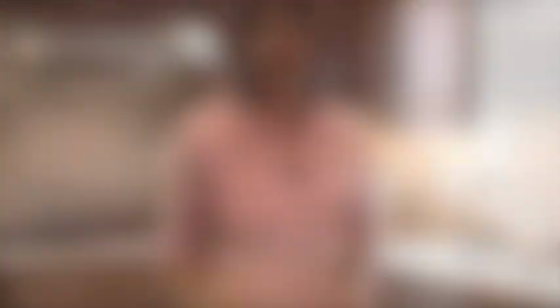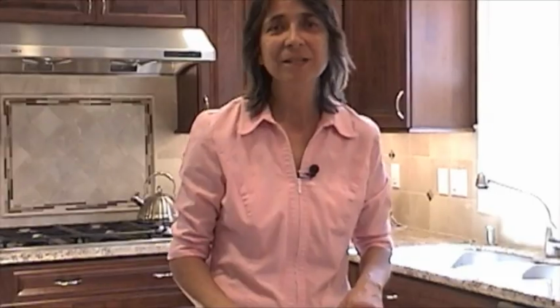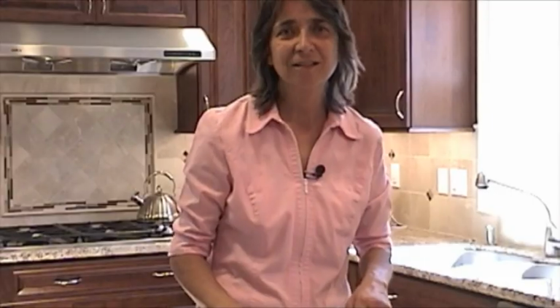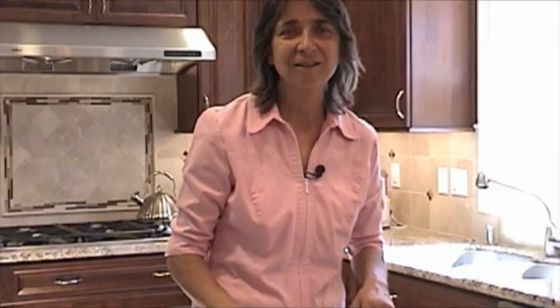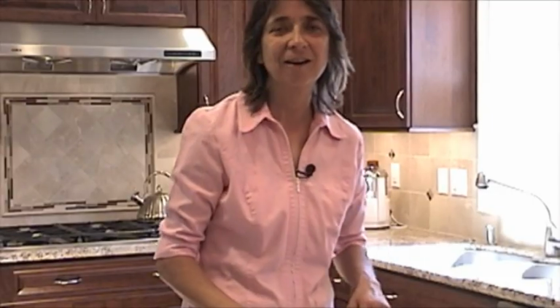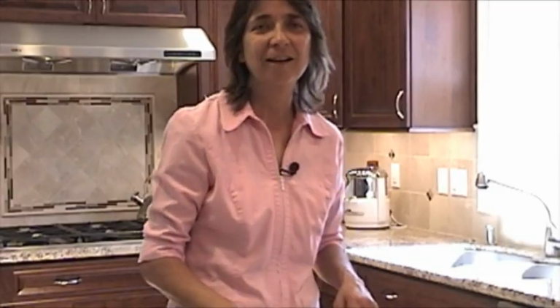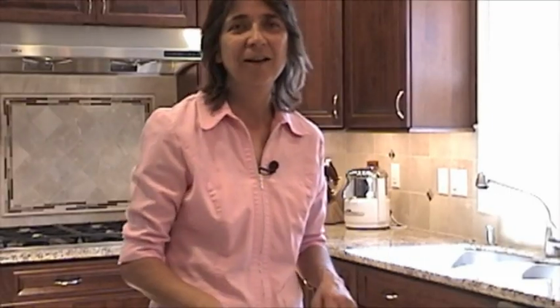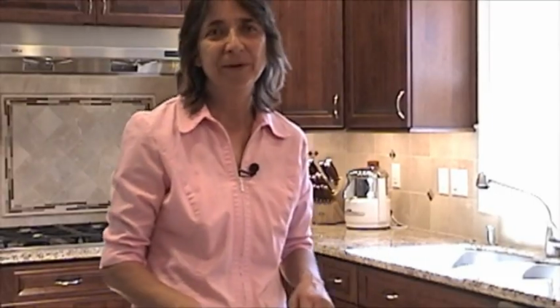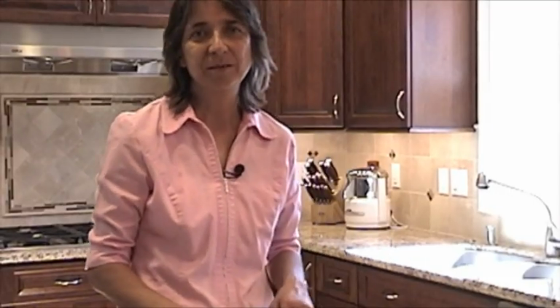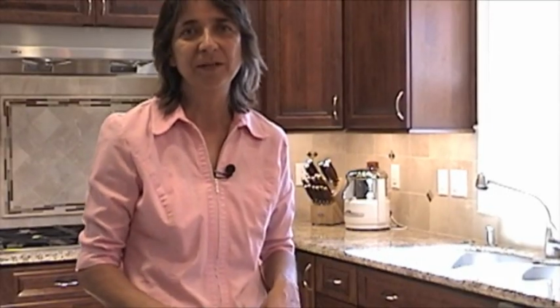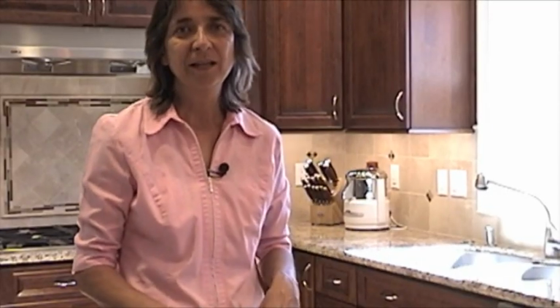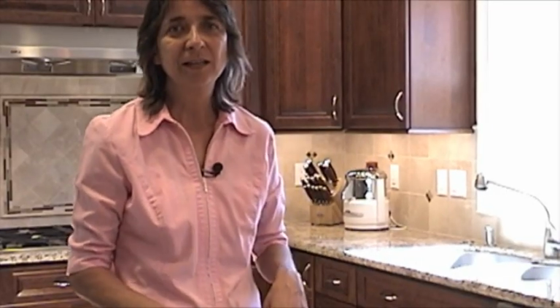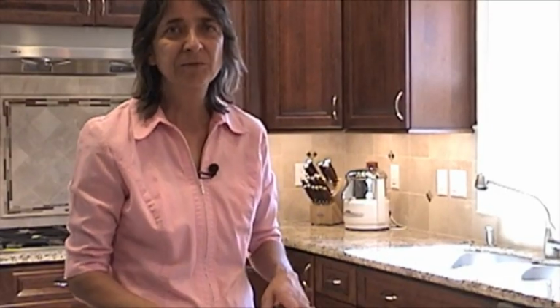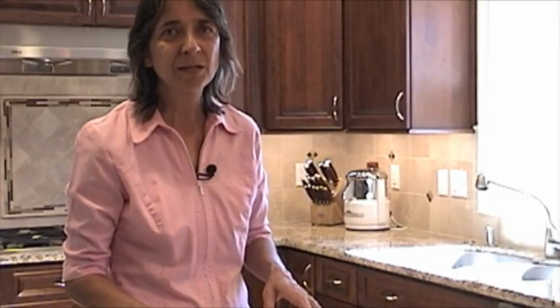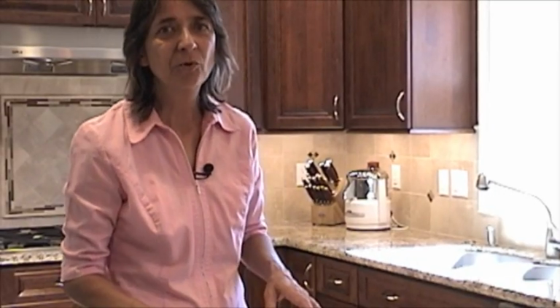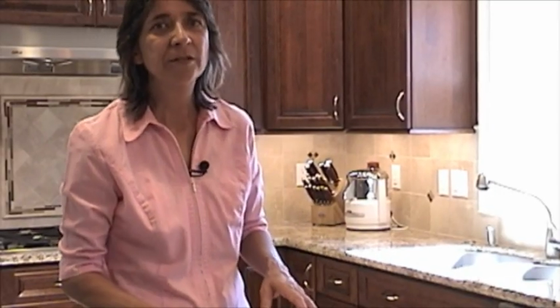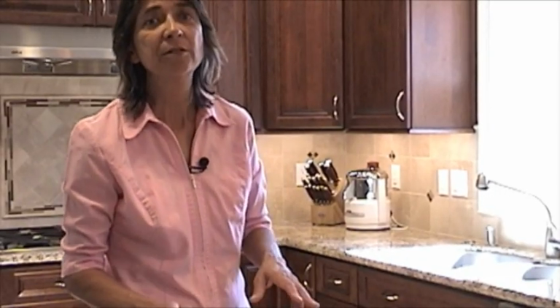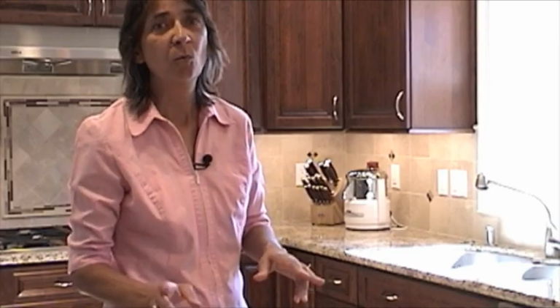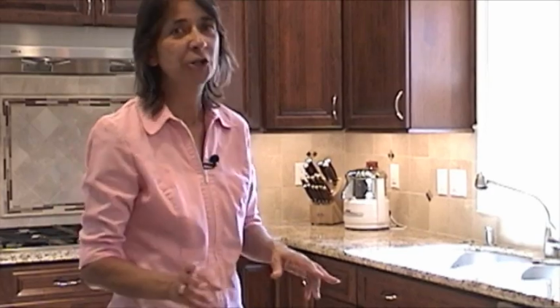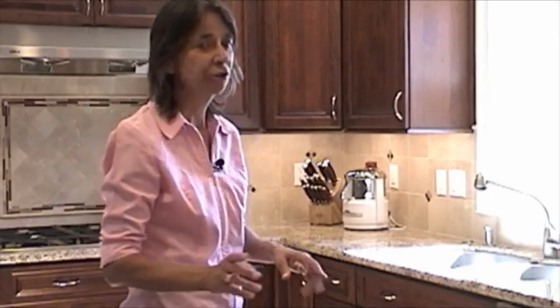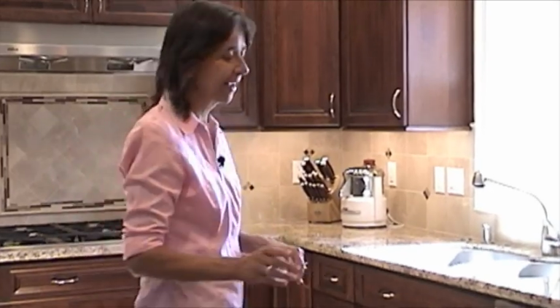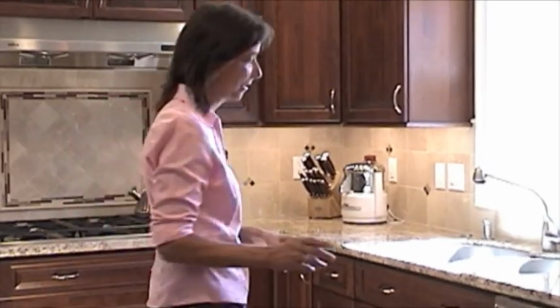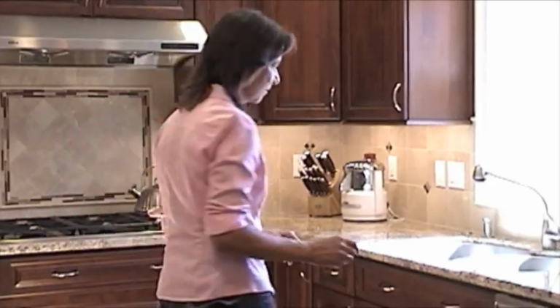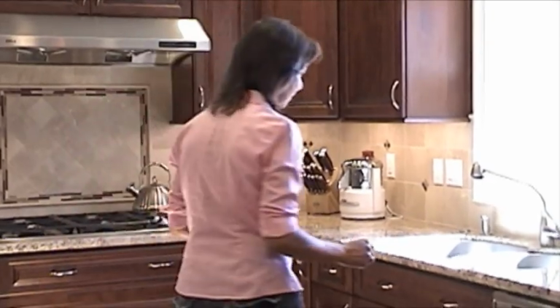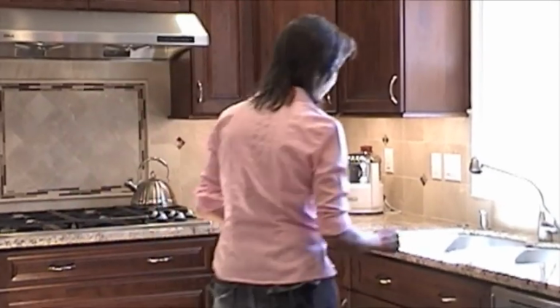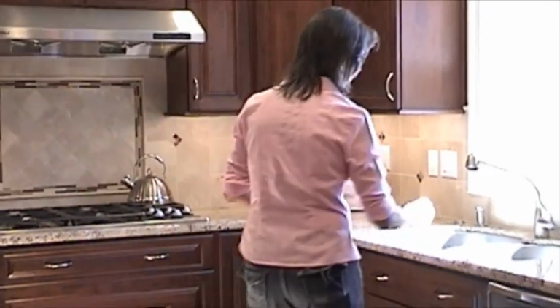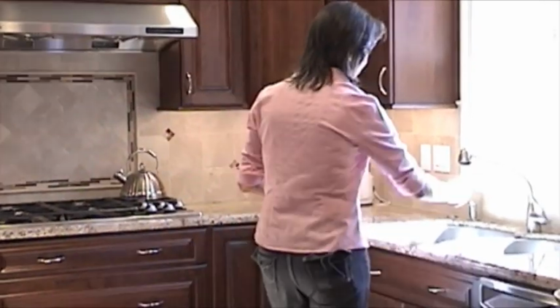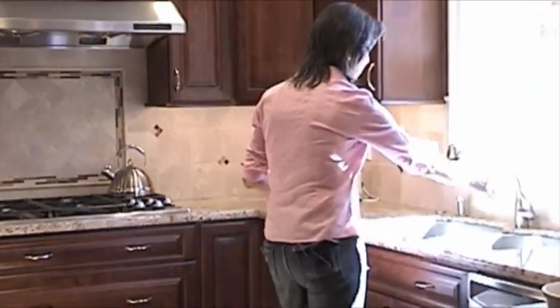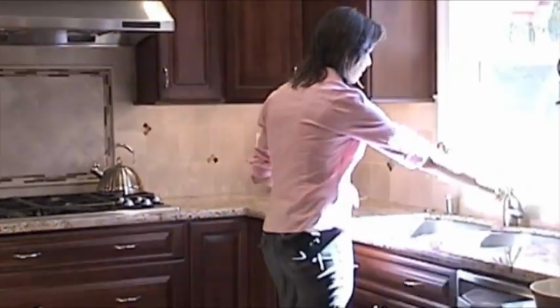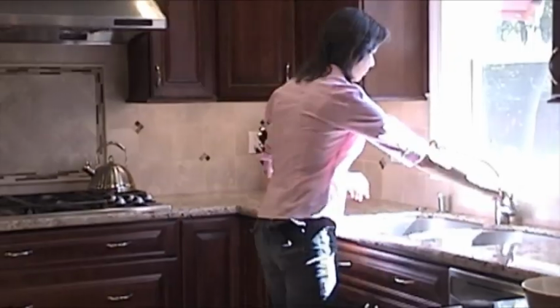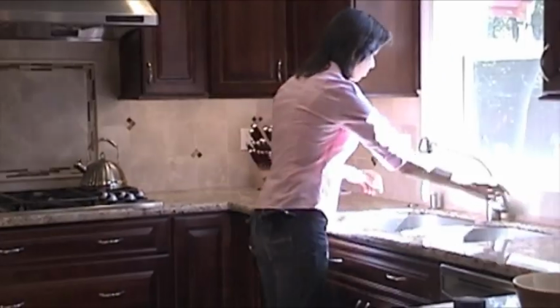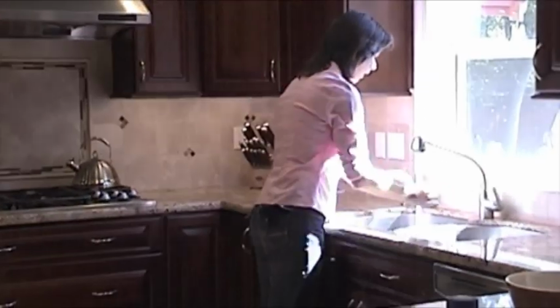Before we start our recipe, it's really important to wash your hands. I'm going to do that real quick.